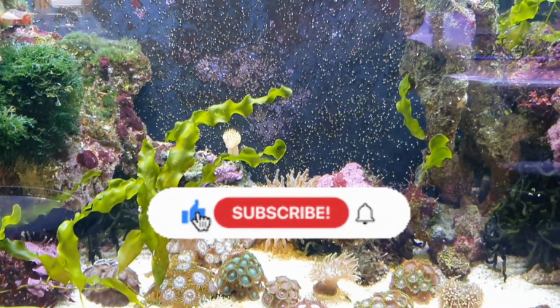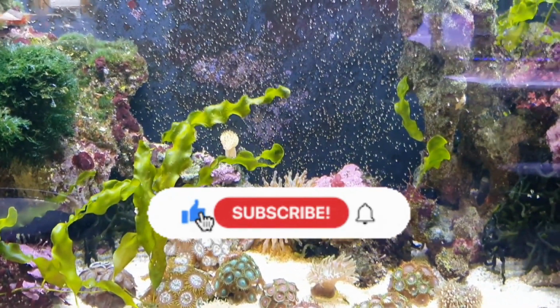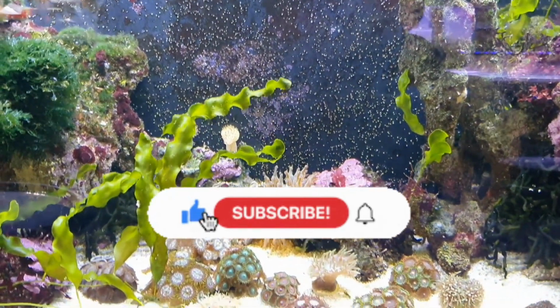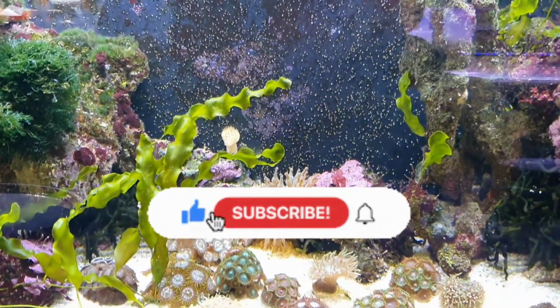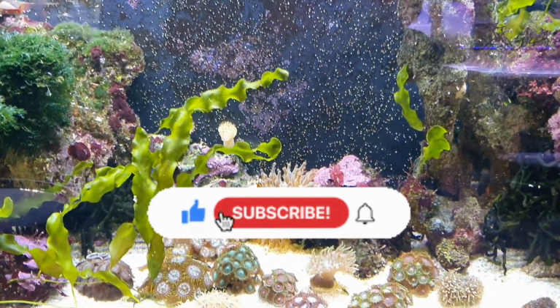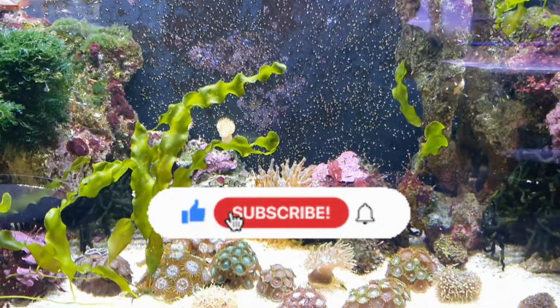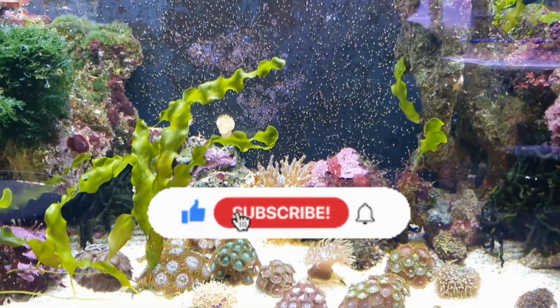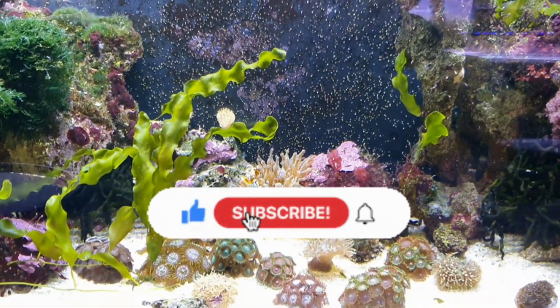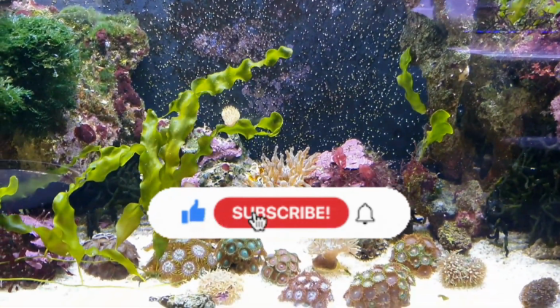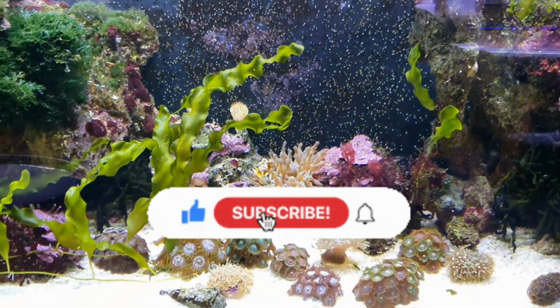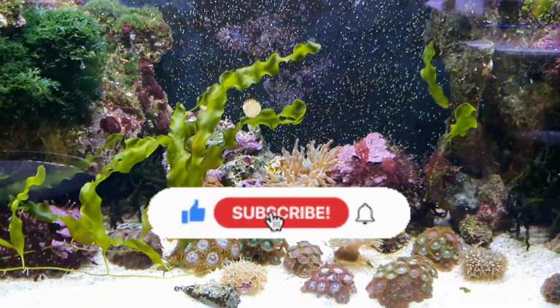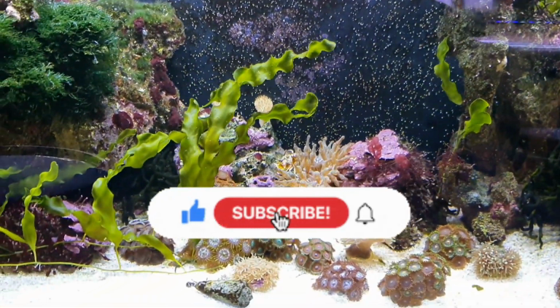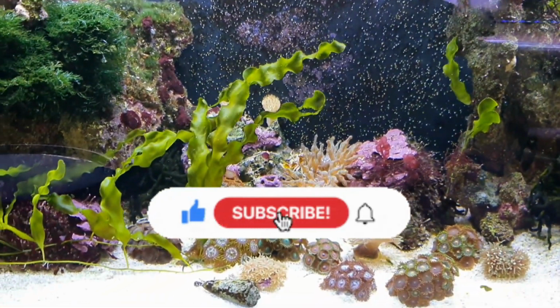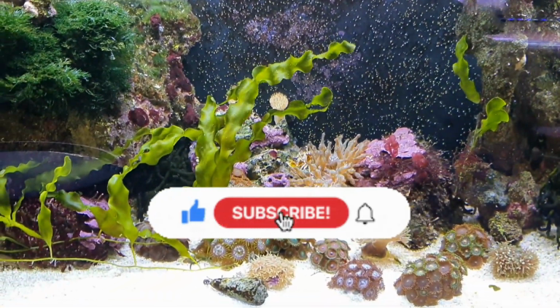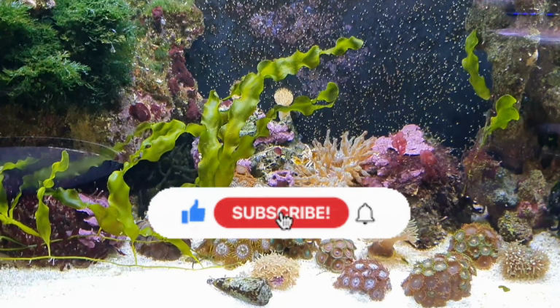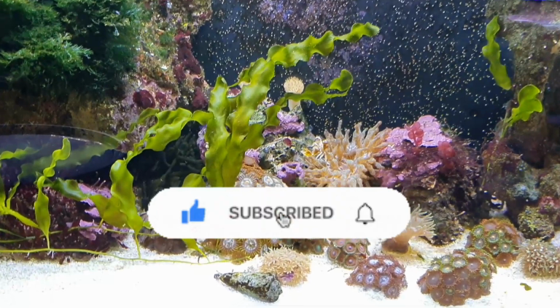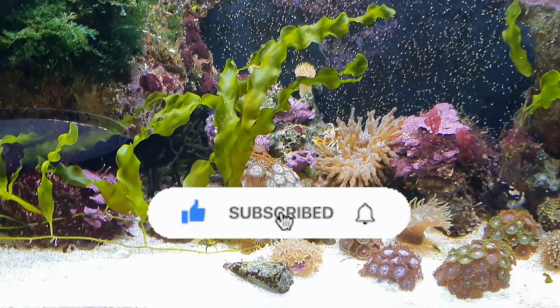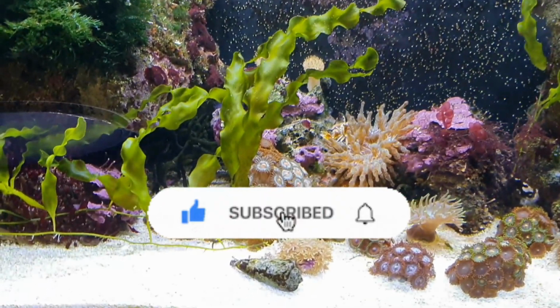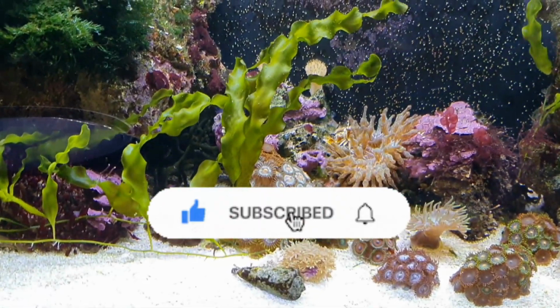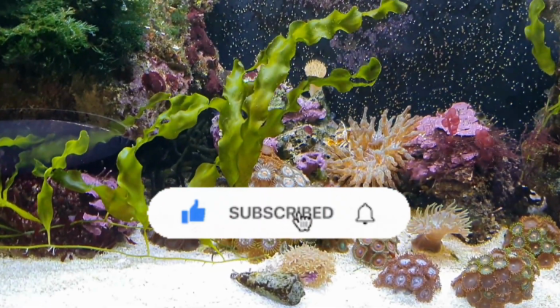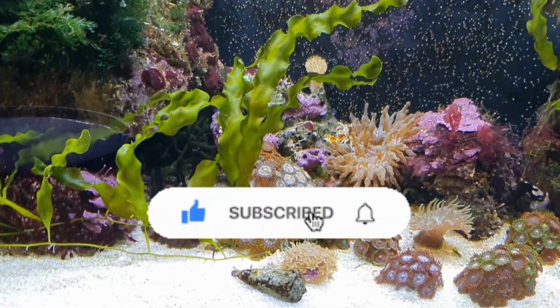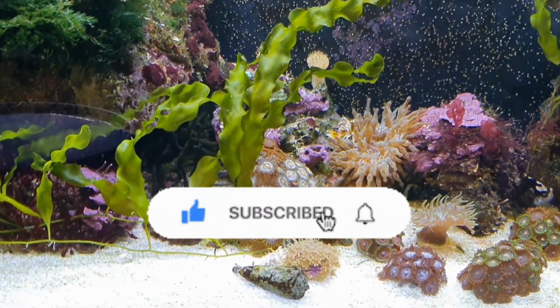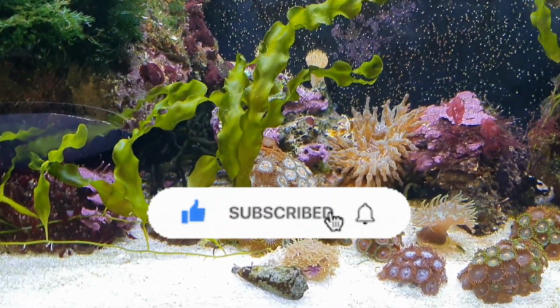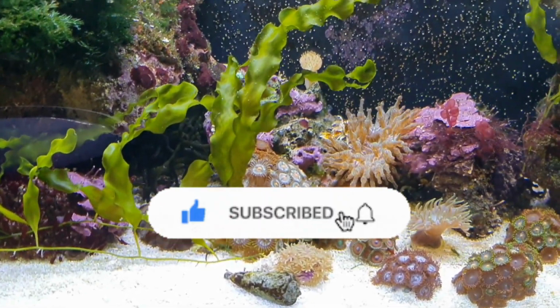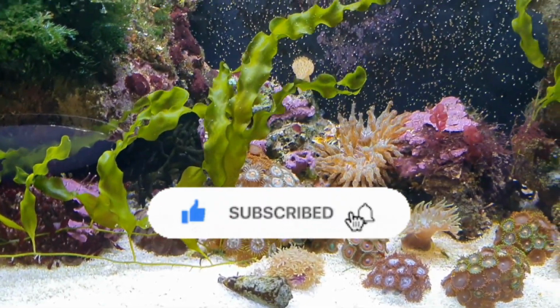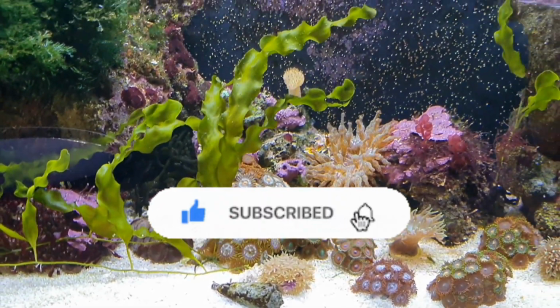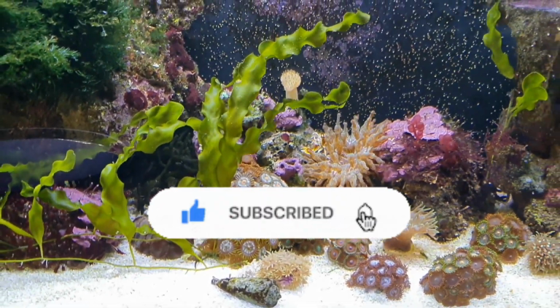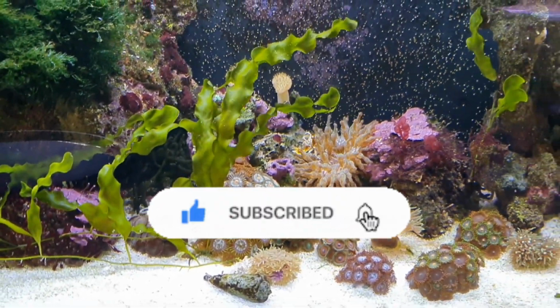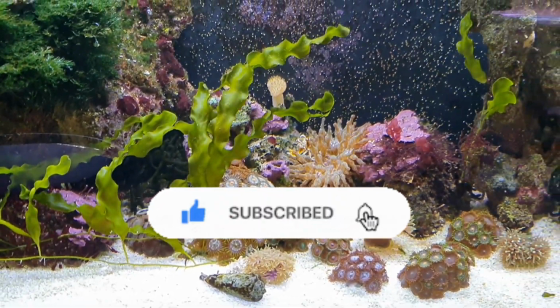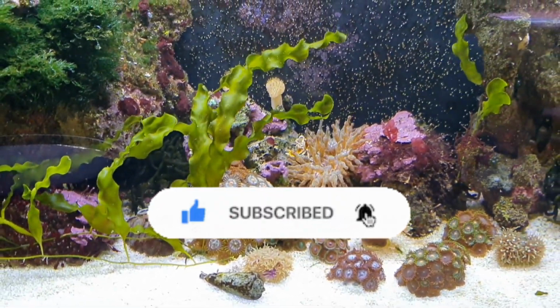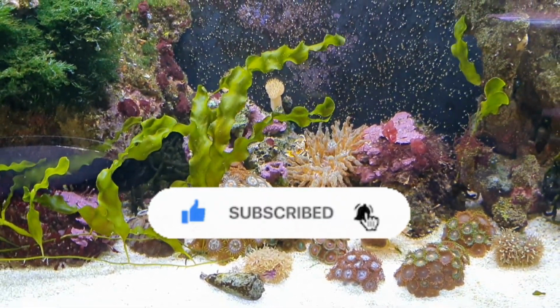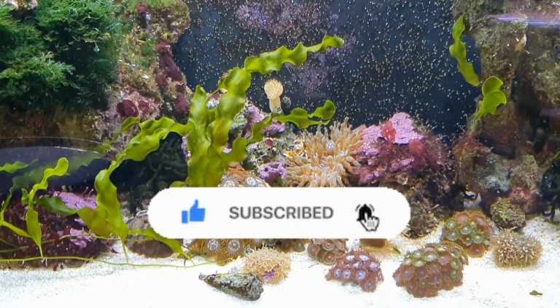Thank you so much for watching. I hope you've enjoyed this video. If you have, remember to leave a like and subscribe to my channel to see more content like this. Thanks for watching and happy fishkeeping!